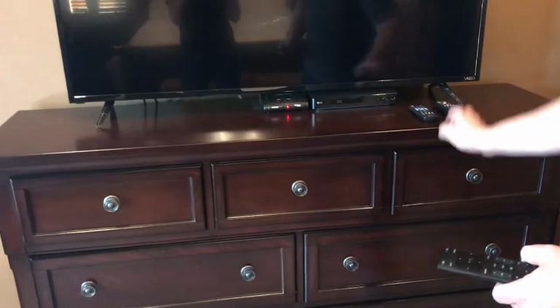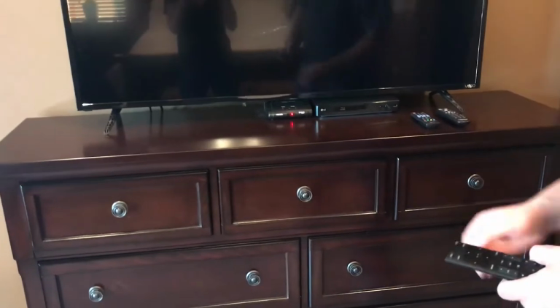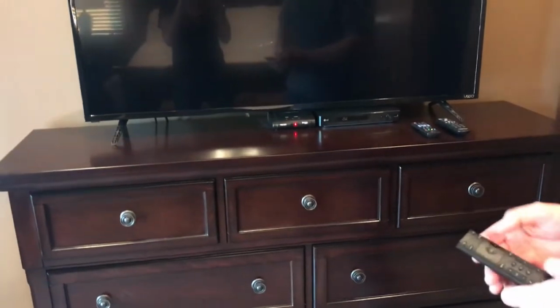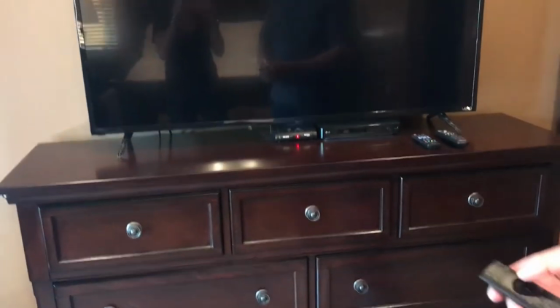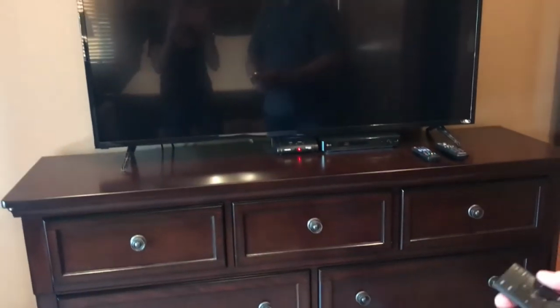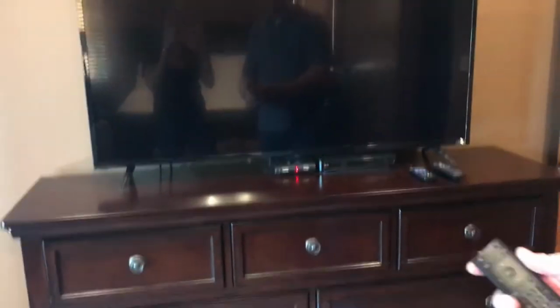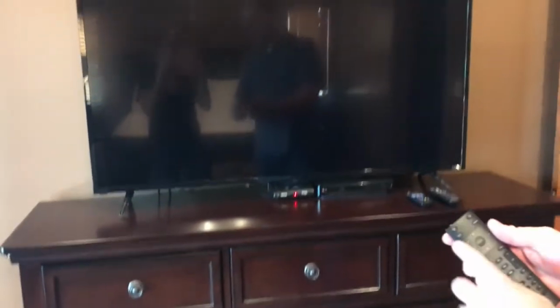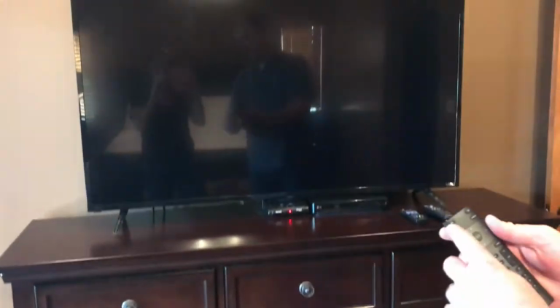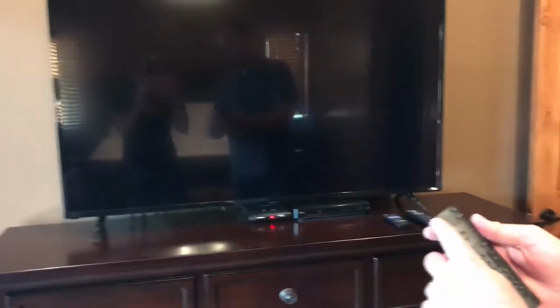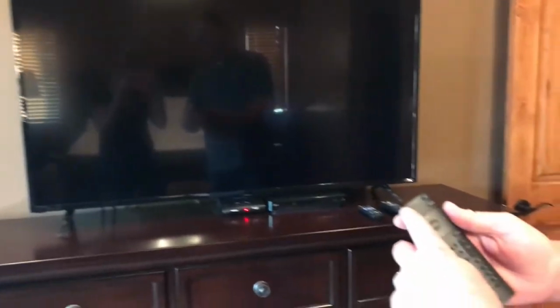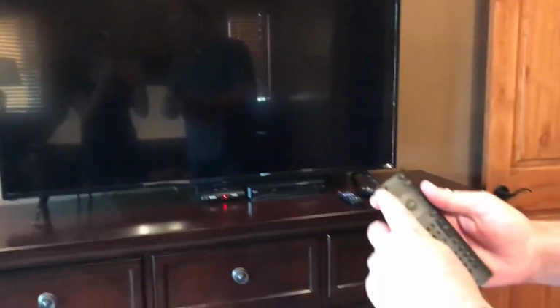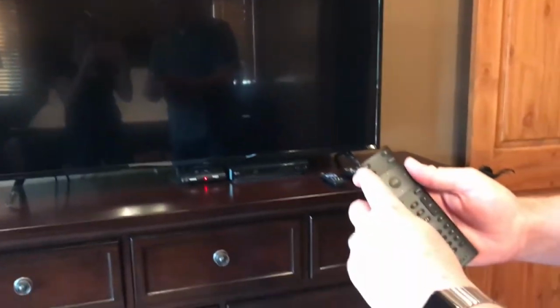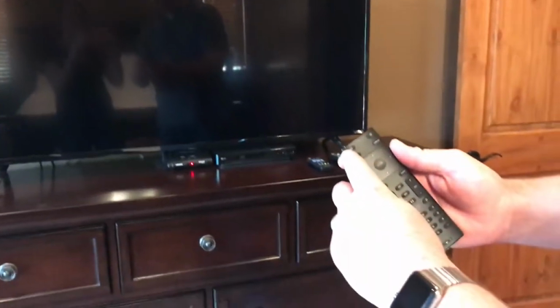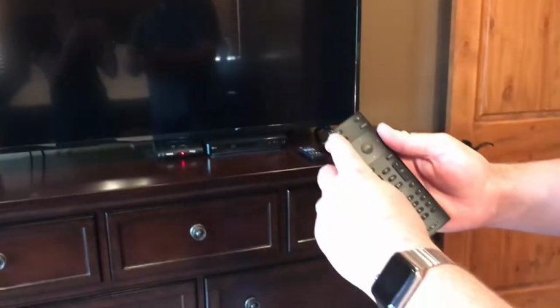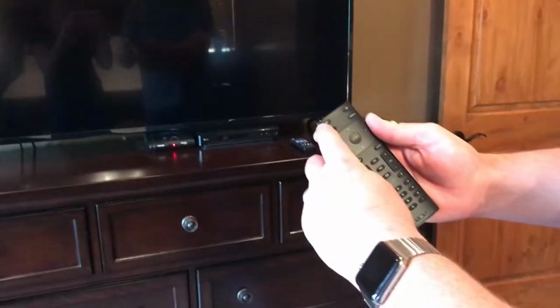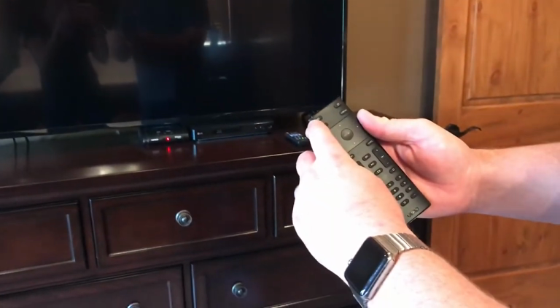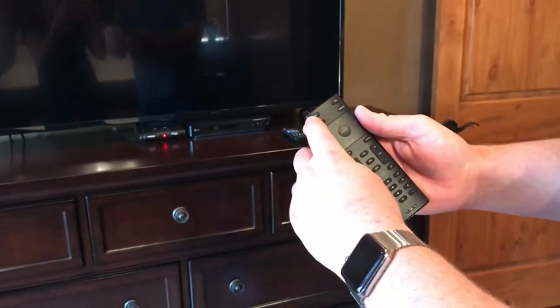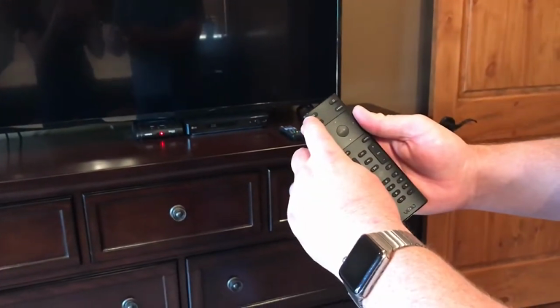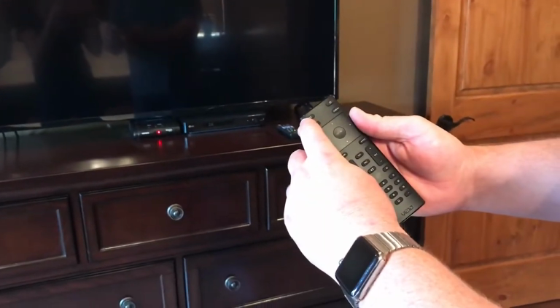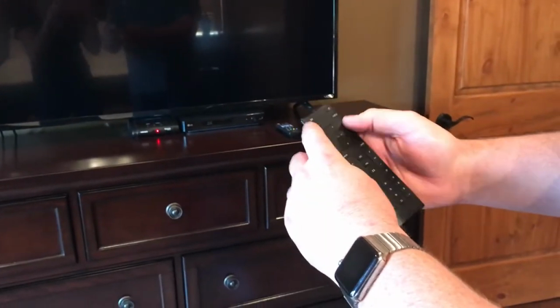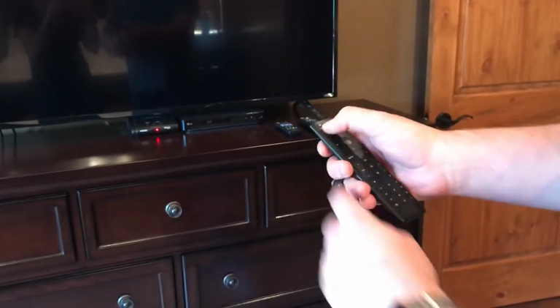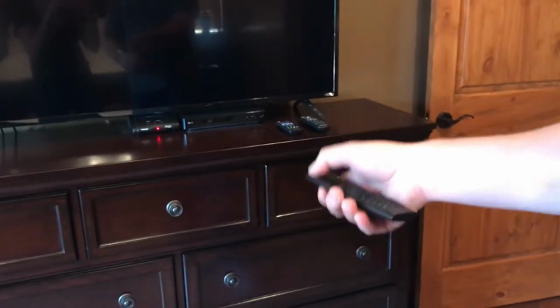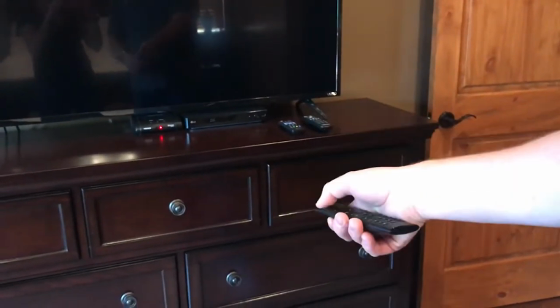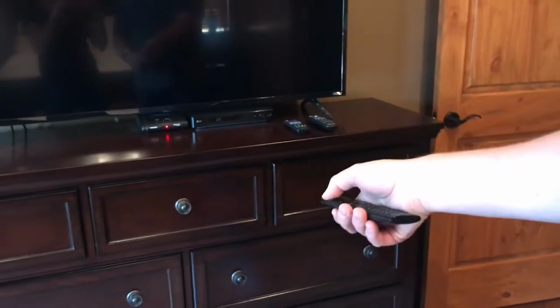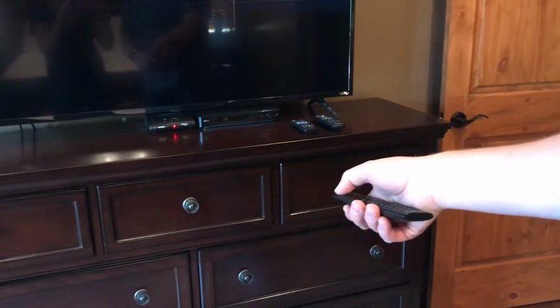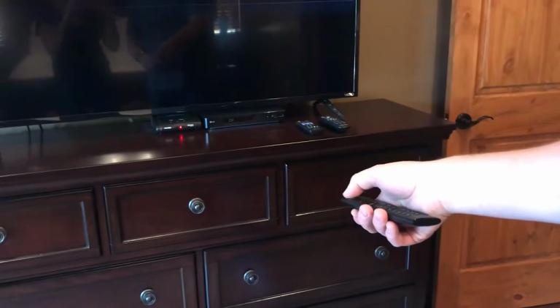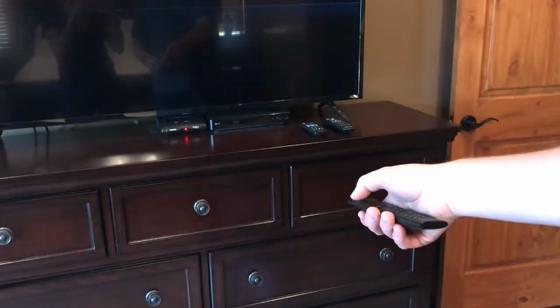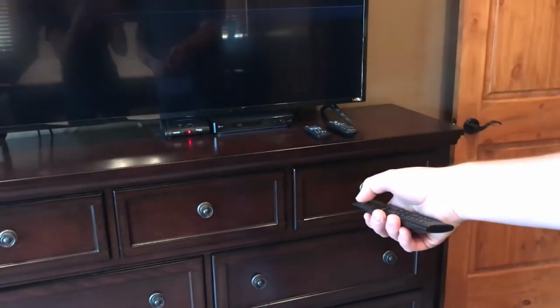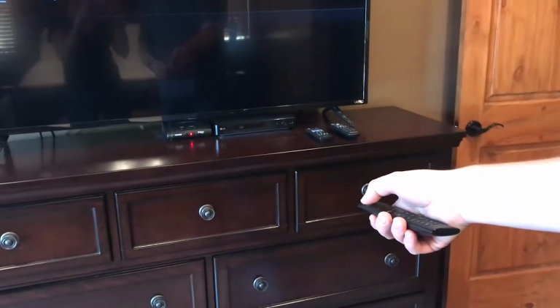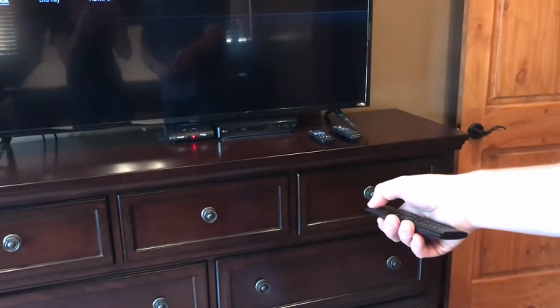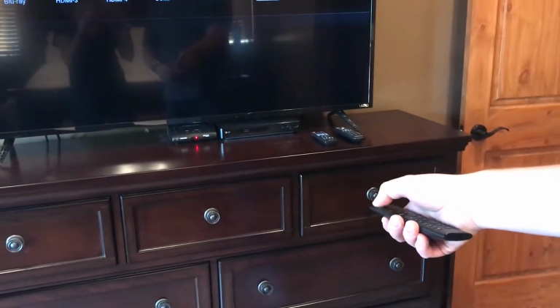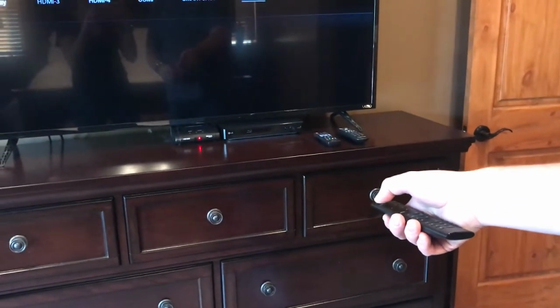If you want to watch a Blu-ray, same thing — take this upper left-hand button and press it until it says 'Blu-ray.'